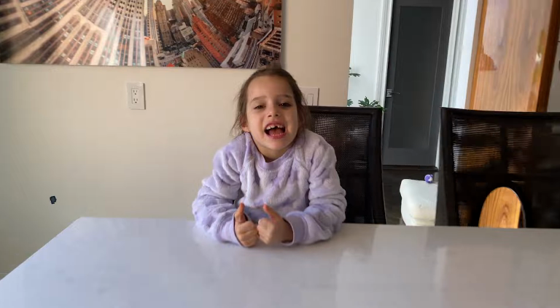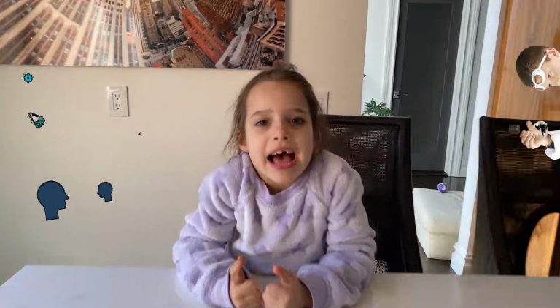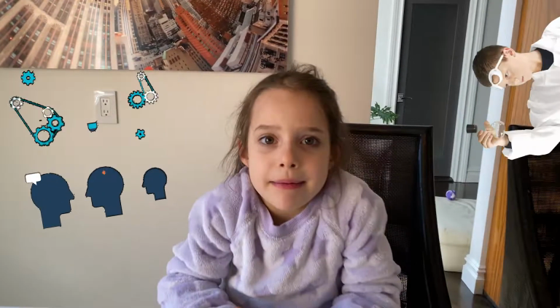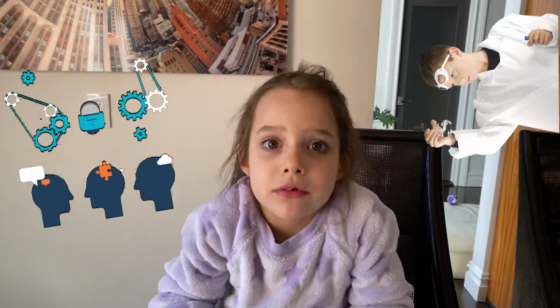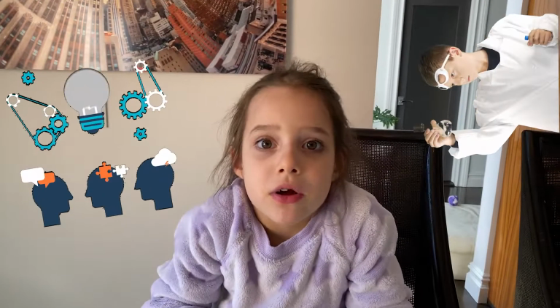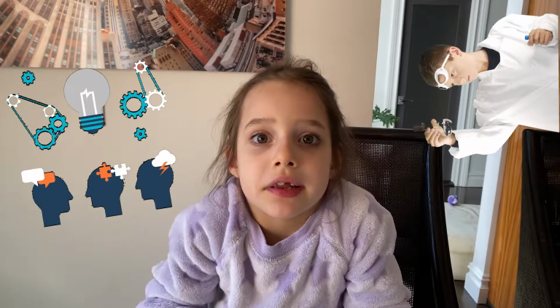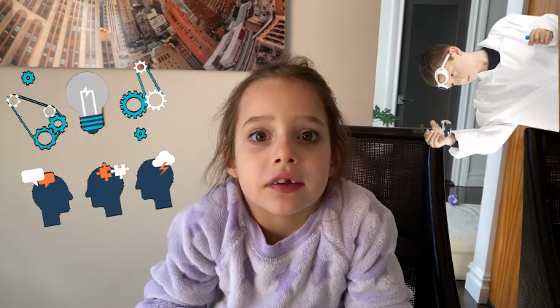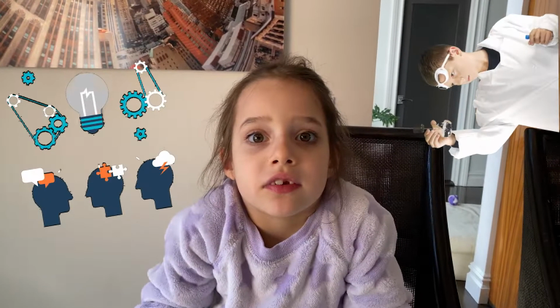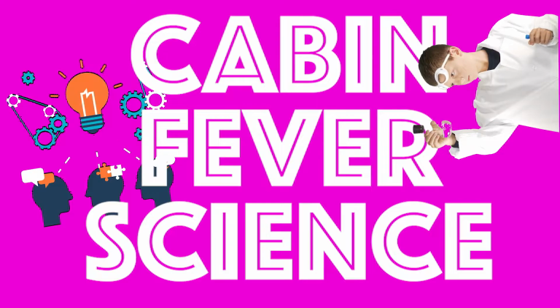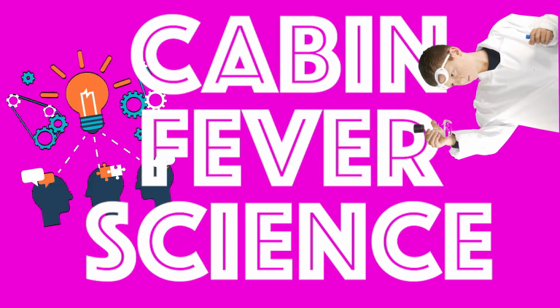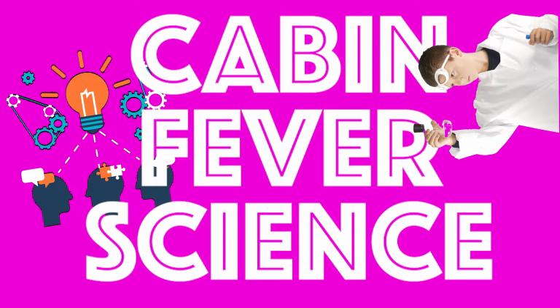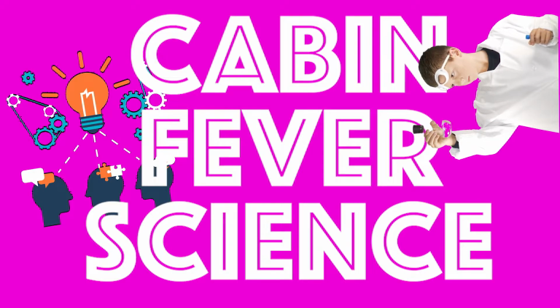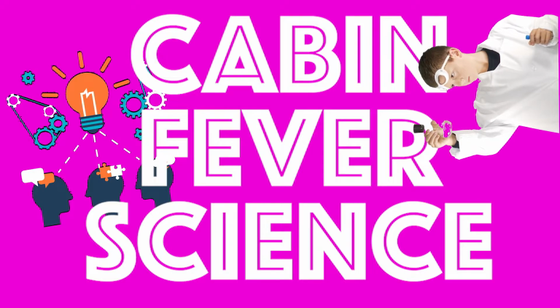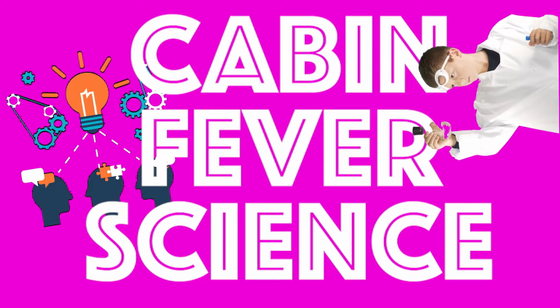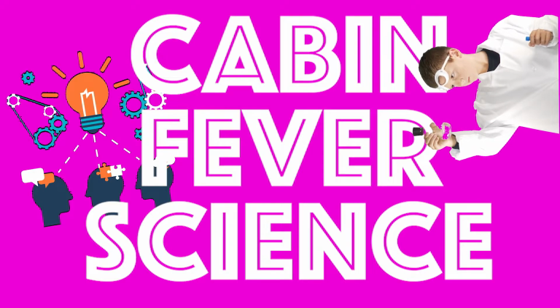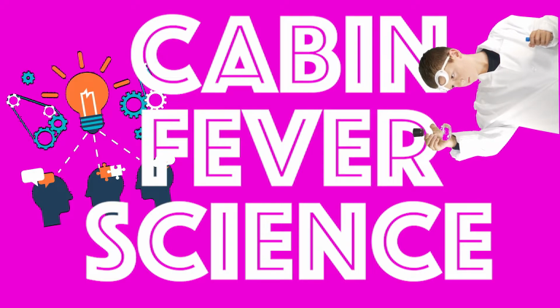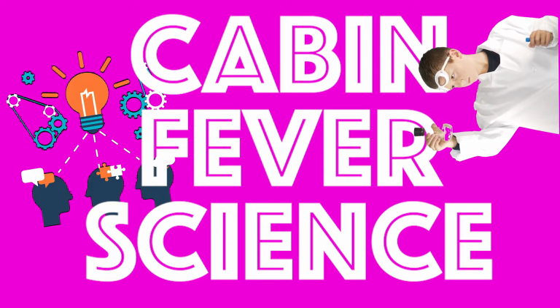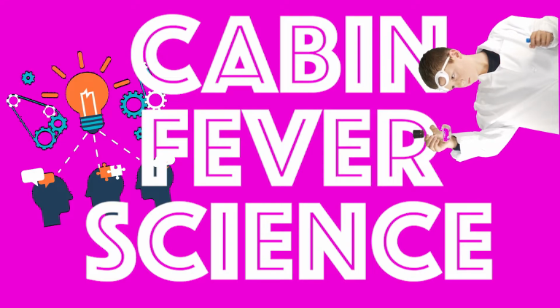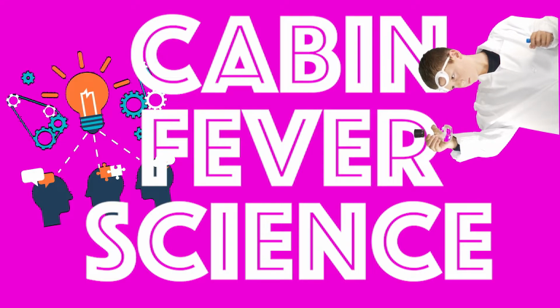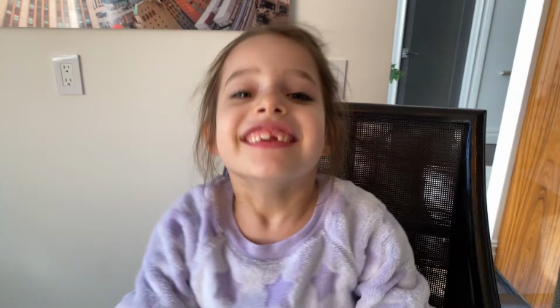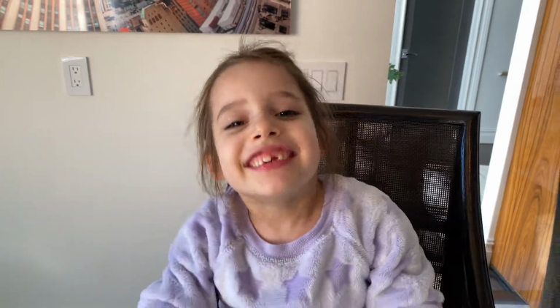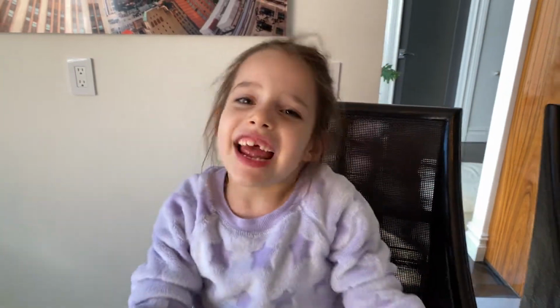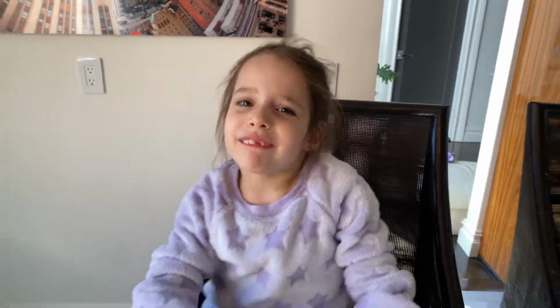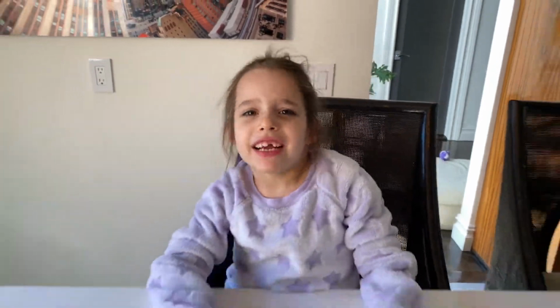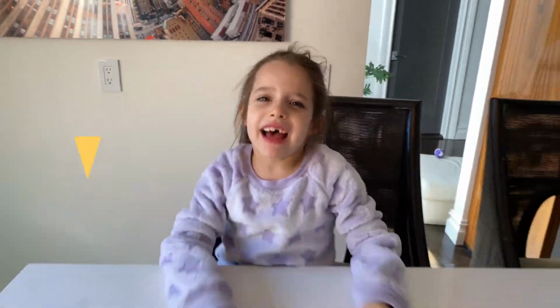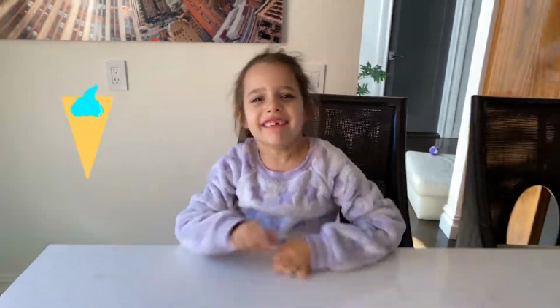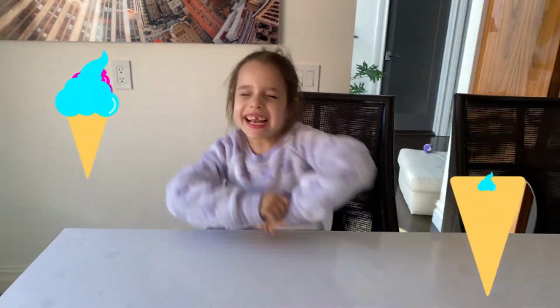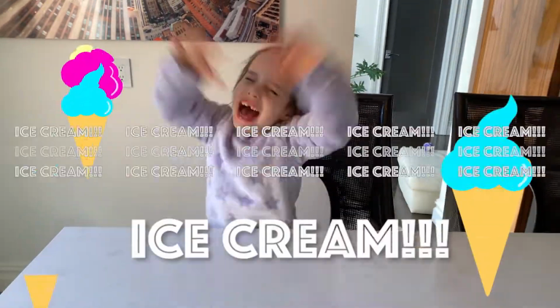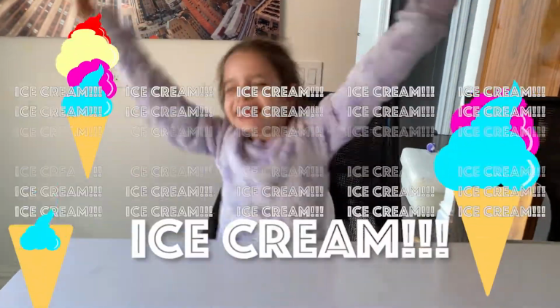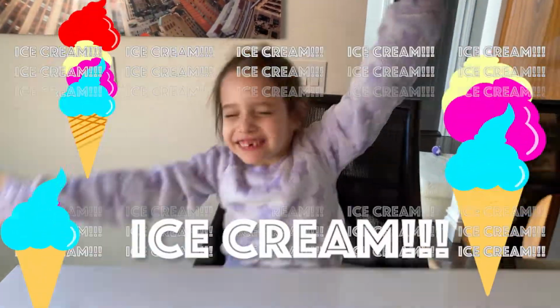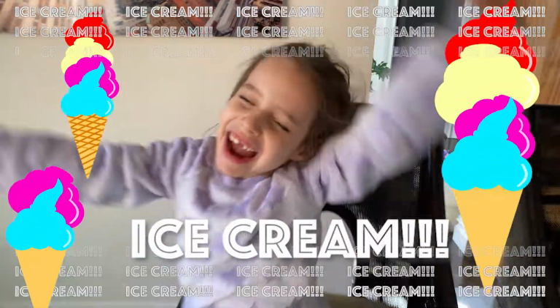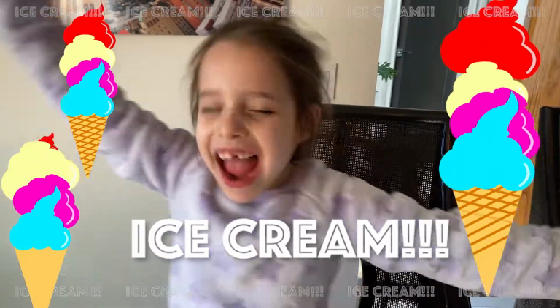I'm Zoe and this is Kevin Feverside. Today we're going to make ice cream!